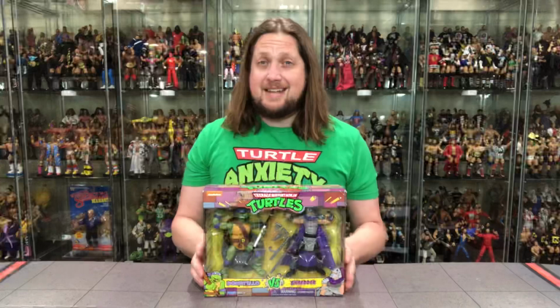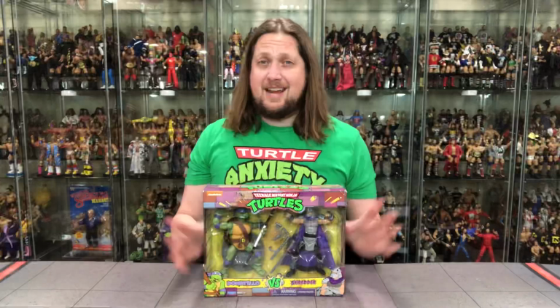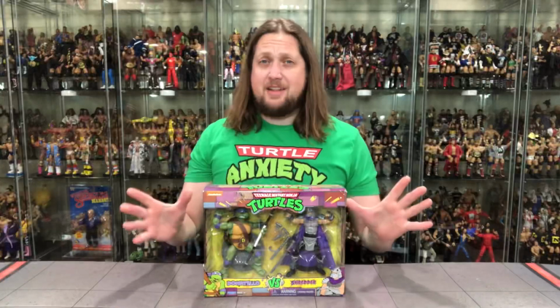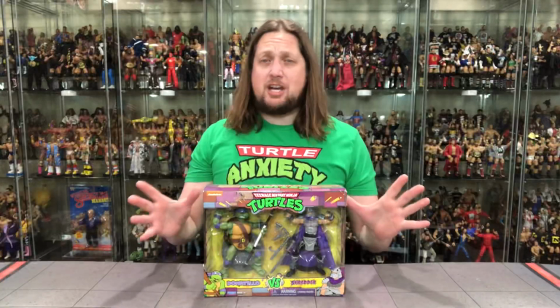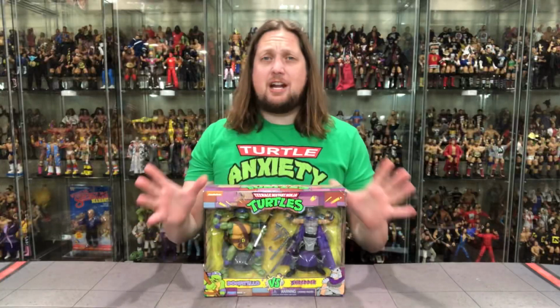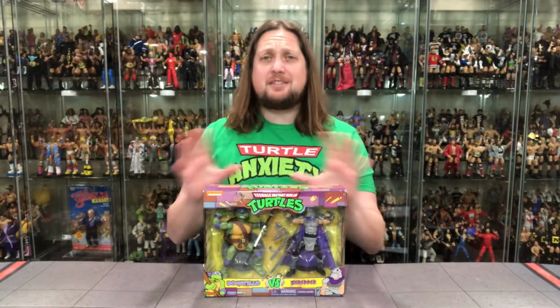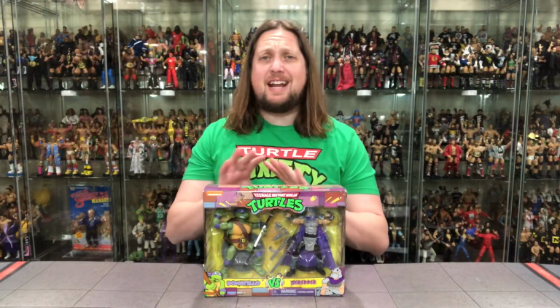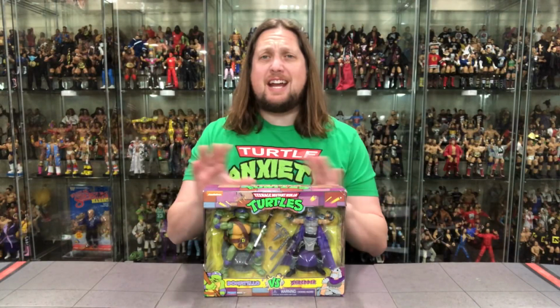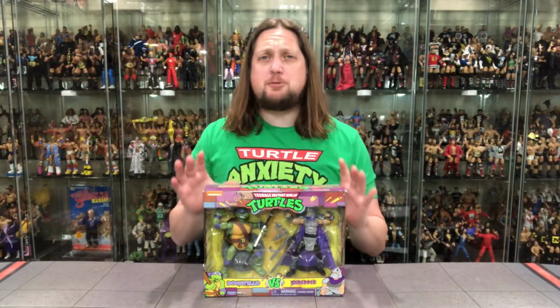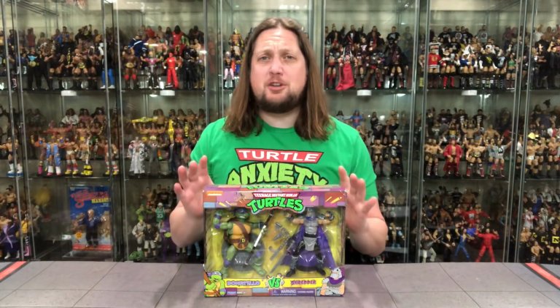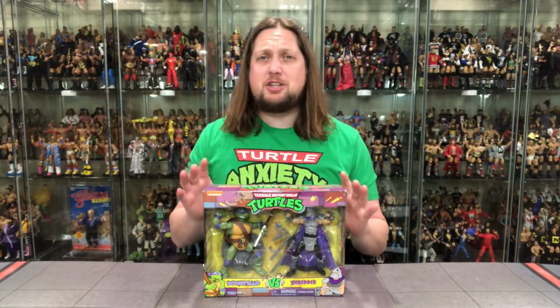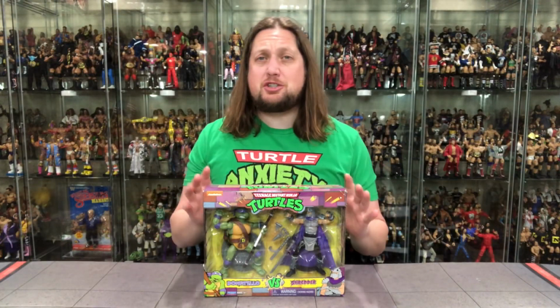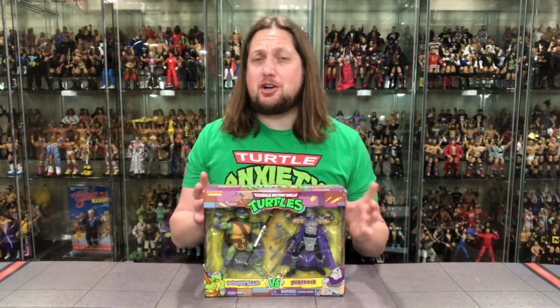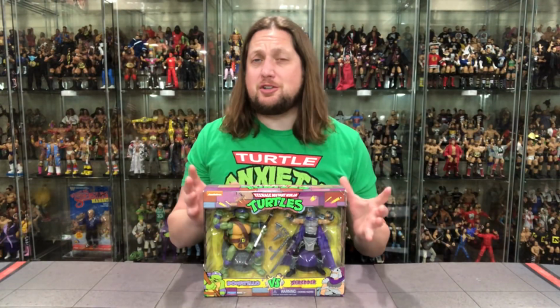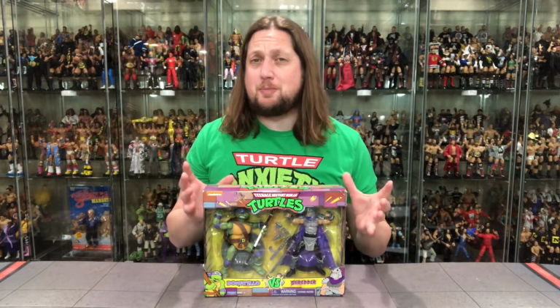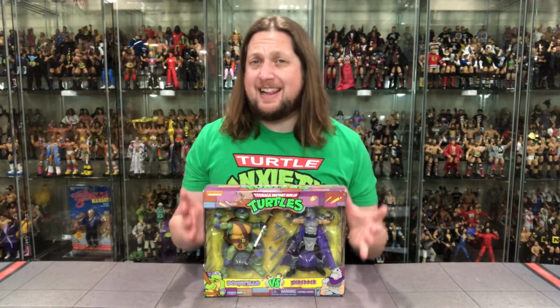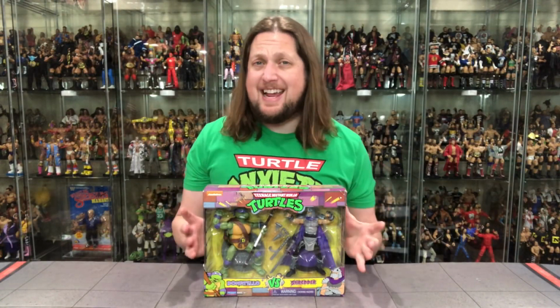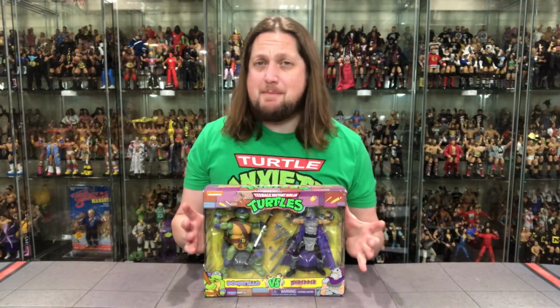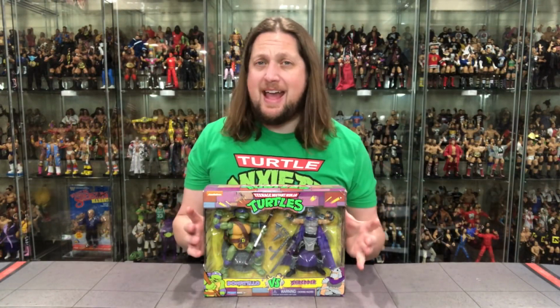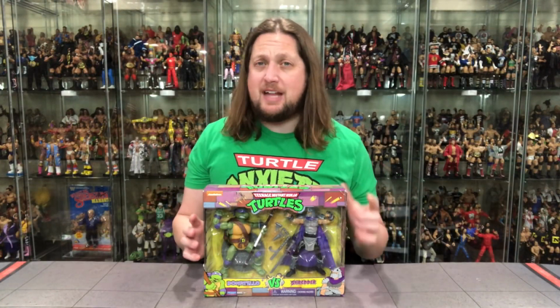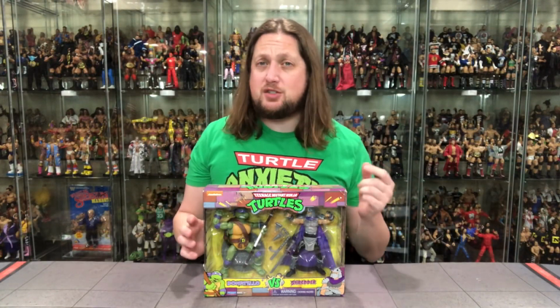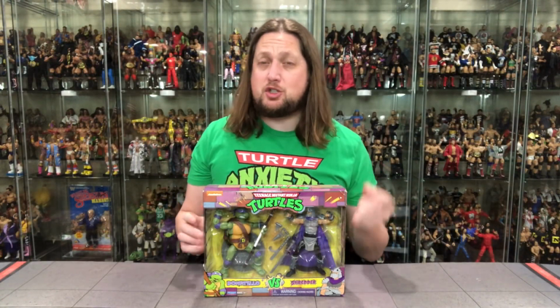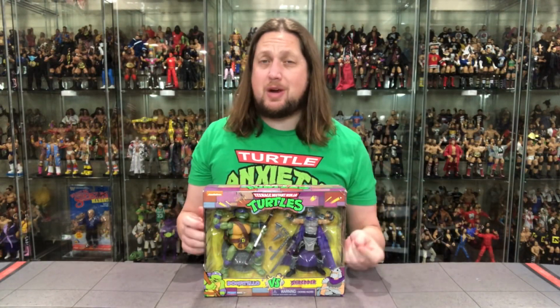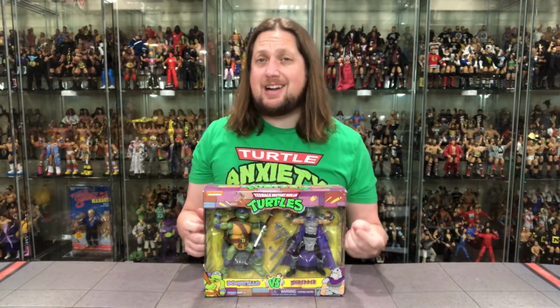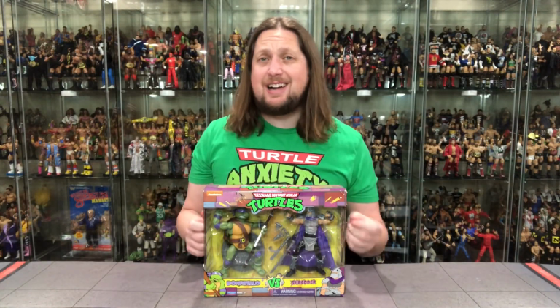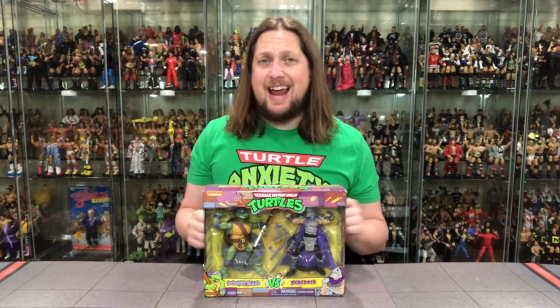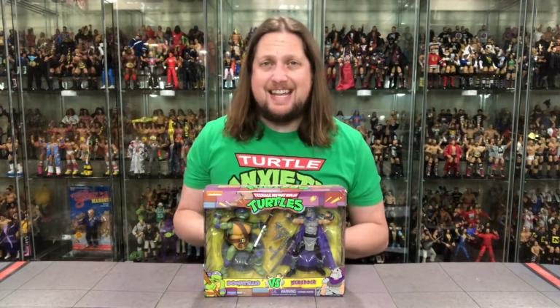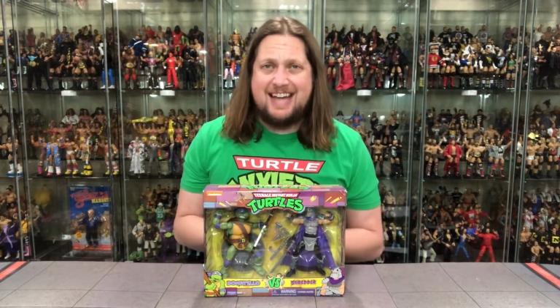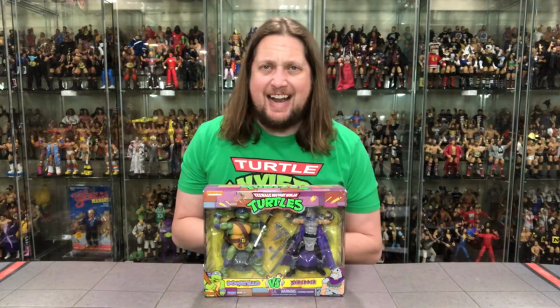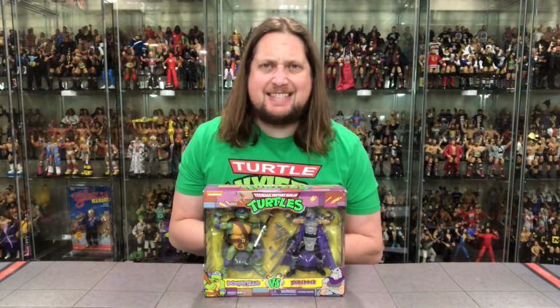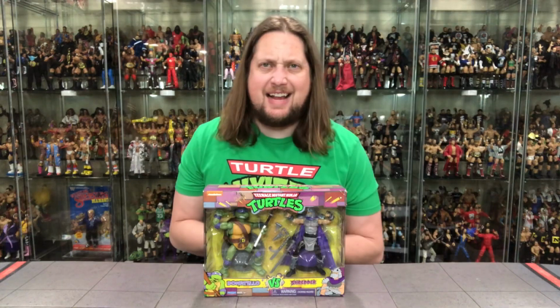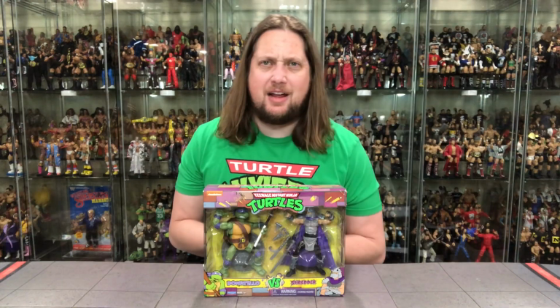Today on the channel: Teenage Mutant Ninja Turtles, Playmates, Shredder, and Donatello.